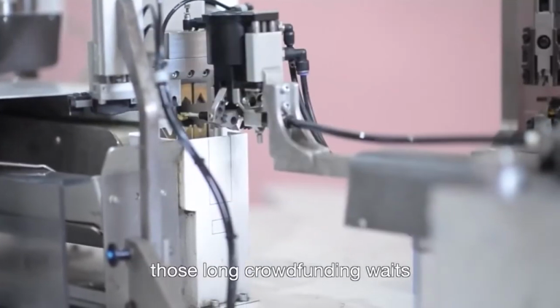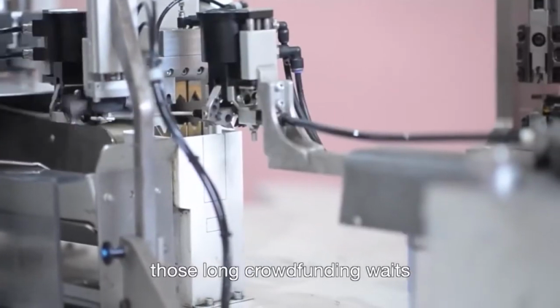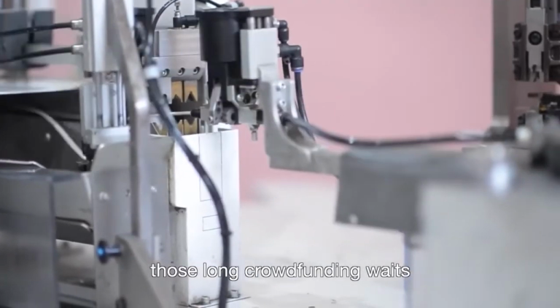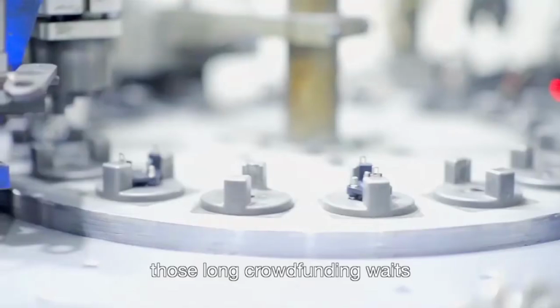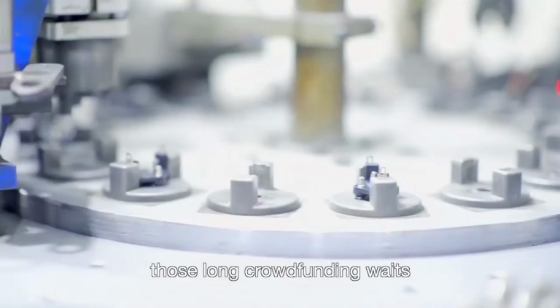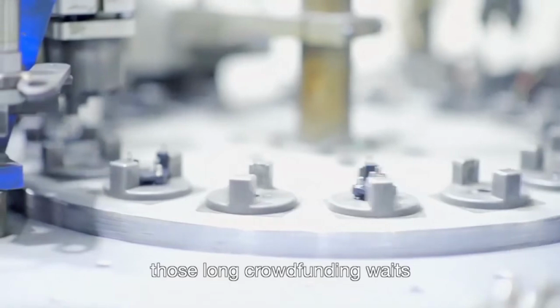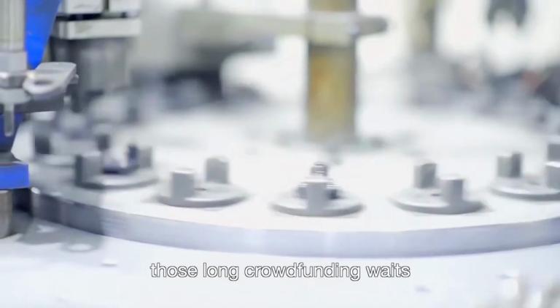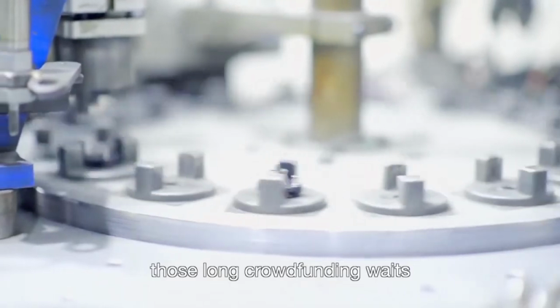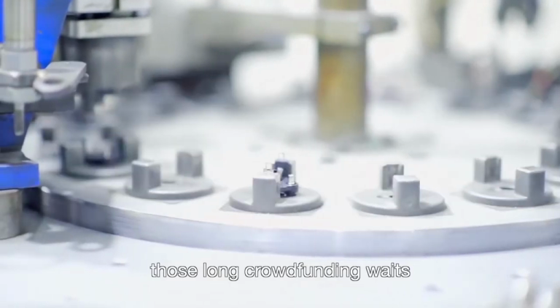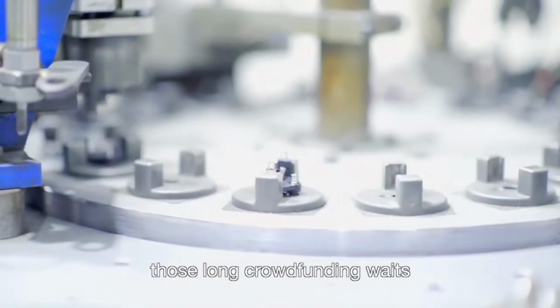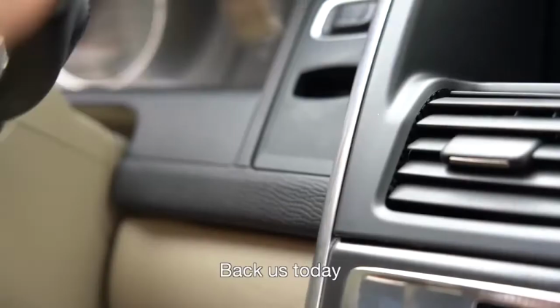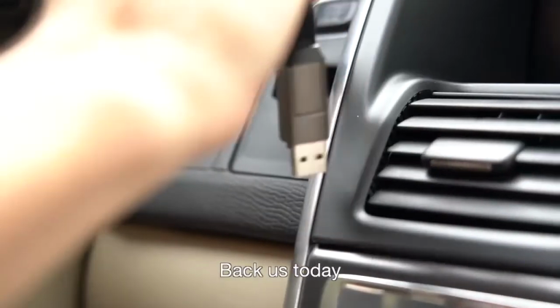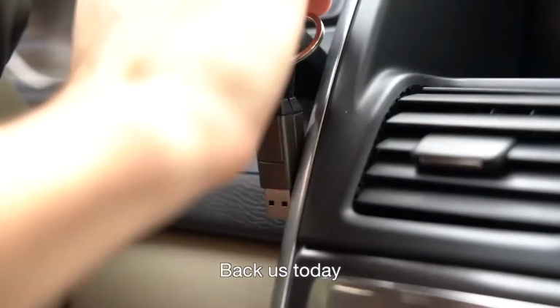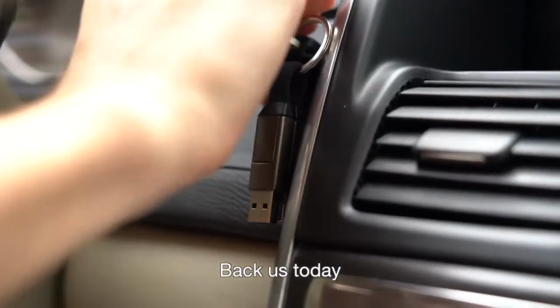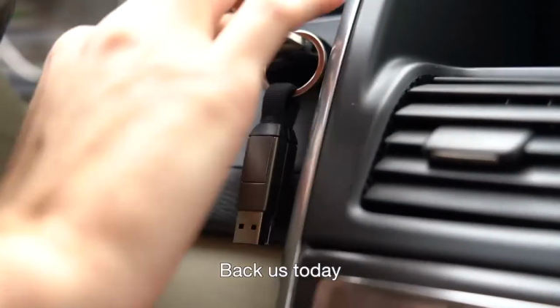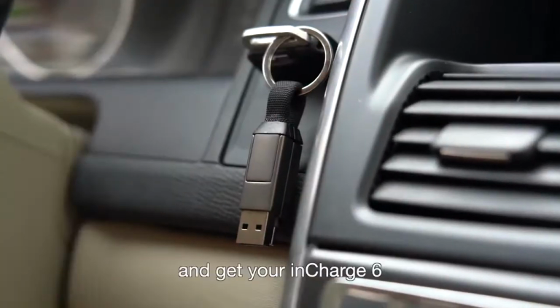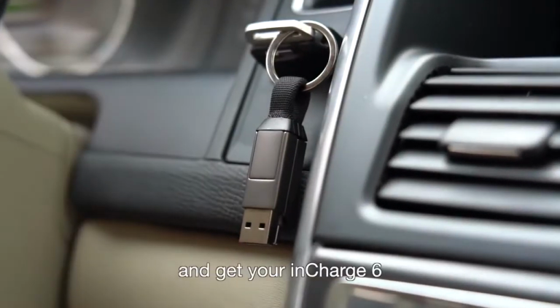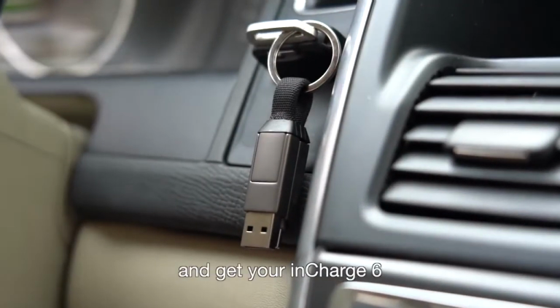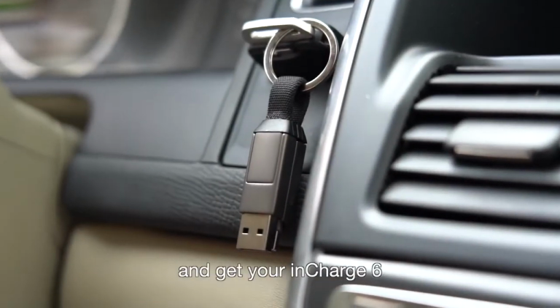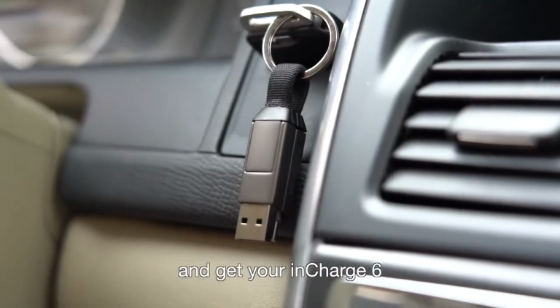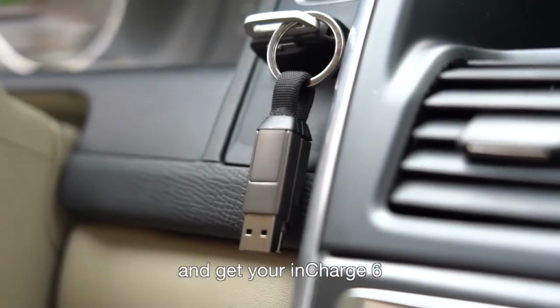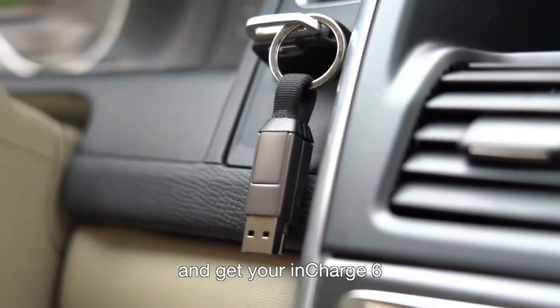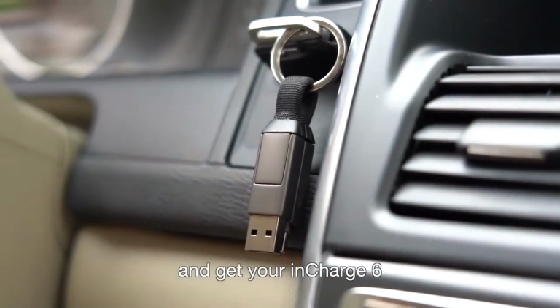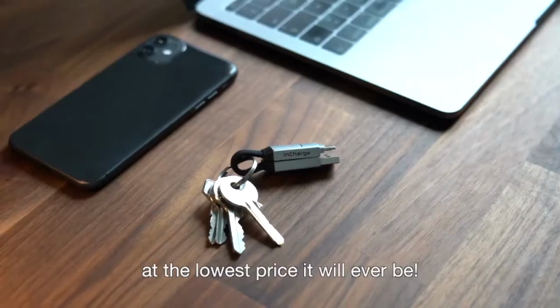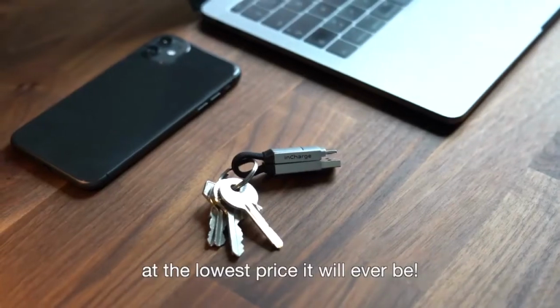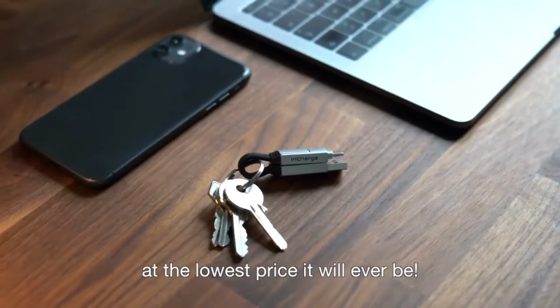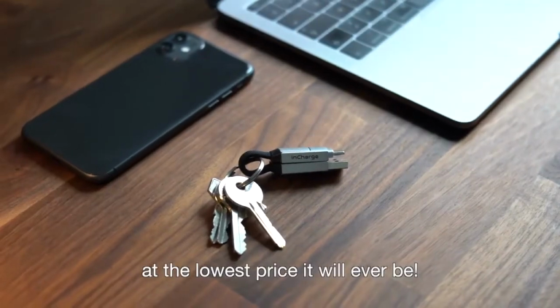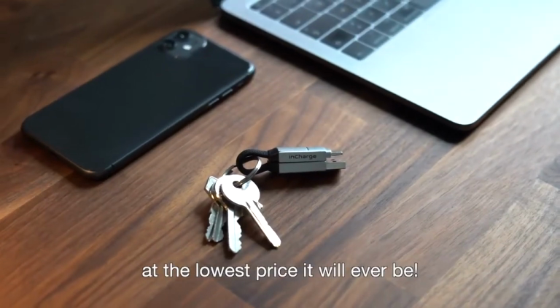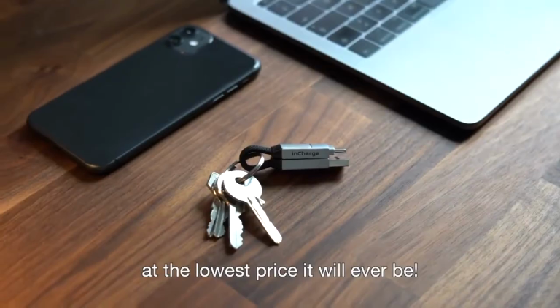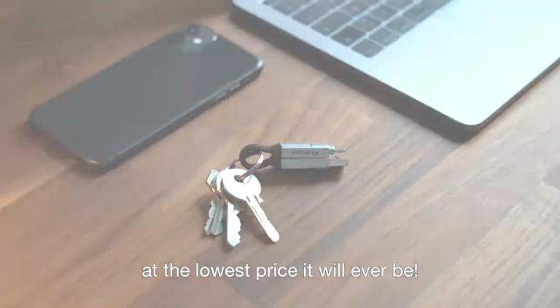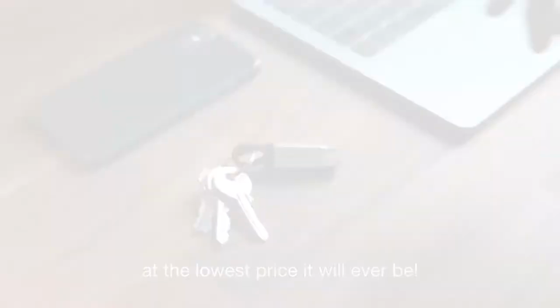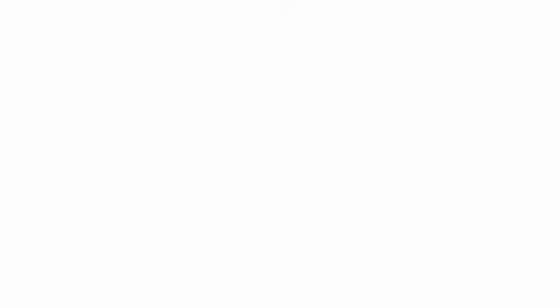inCharge 6 is already manufacturing, so you don't have to worry about those long crowdfunding waits. Back us today and get your inCharge 6 at the lowest price it will ever be.